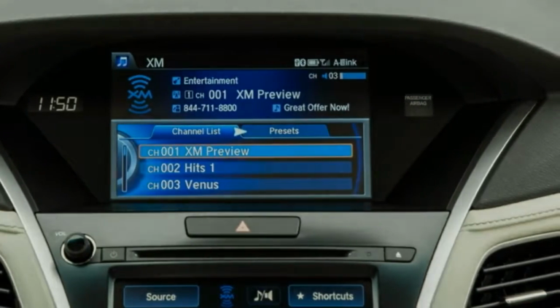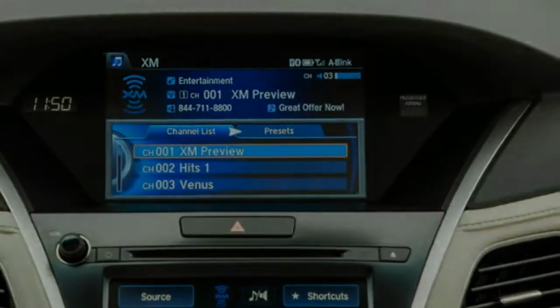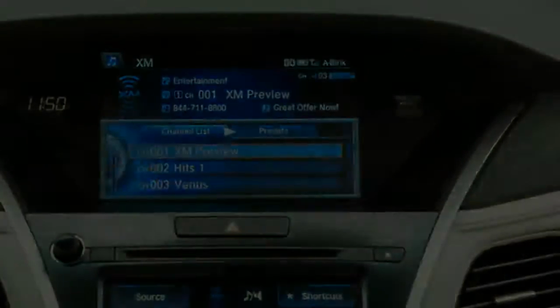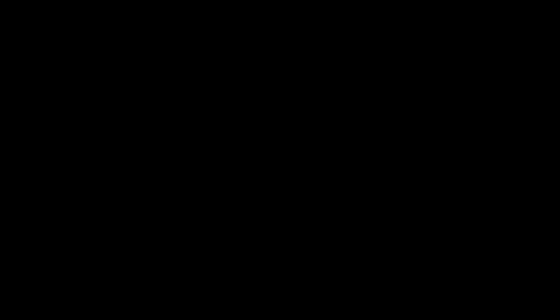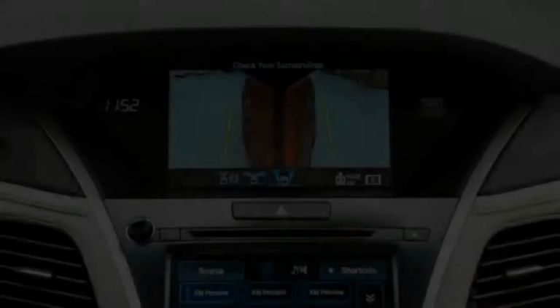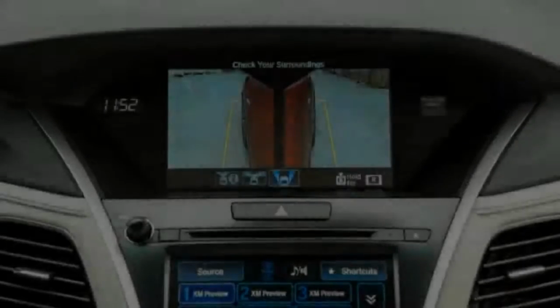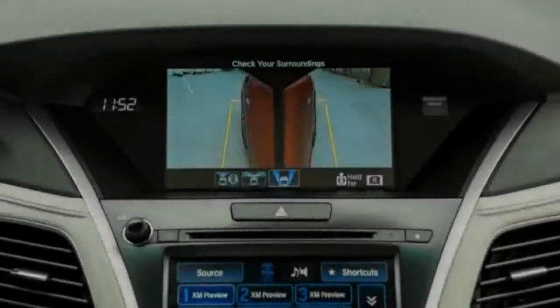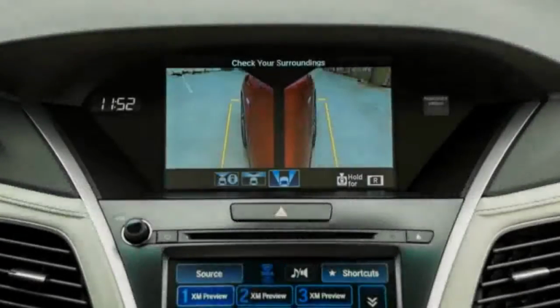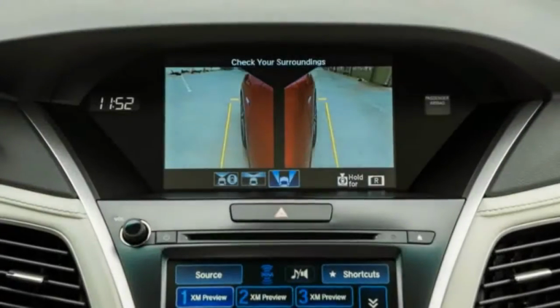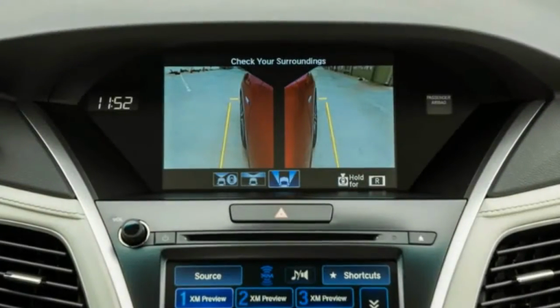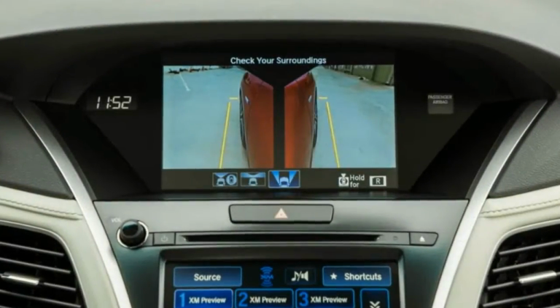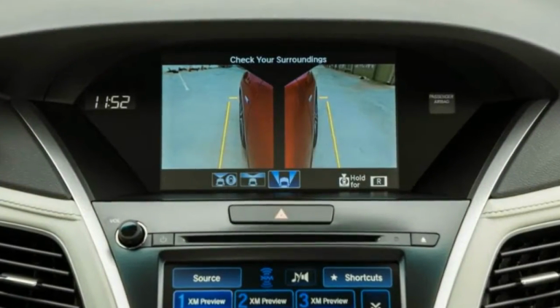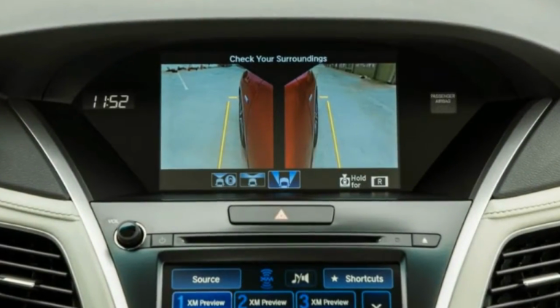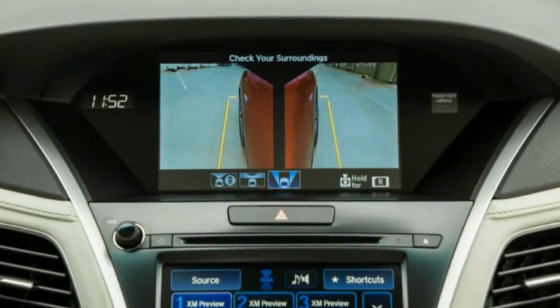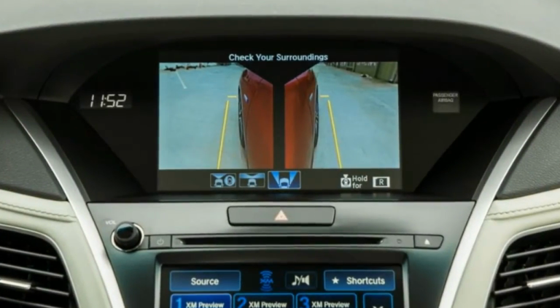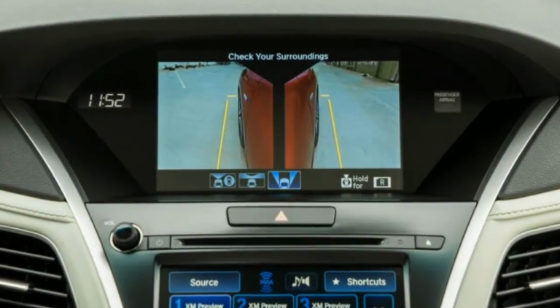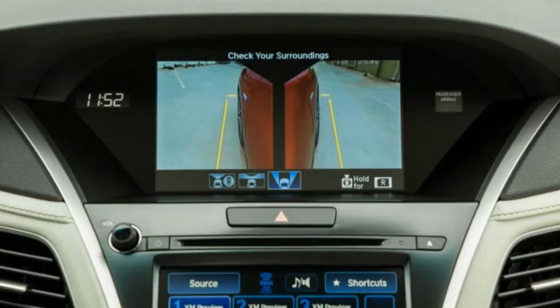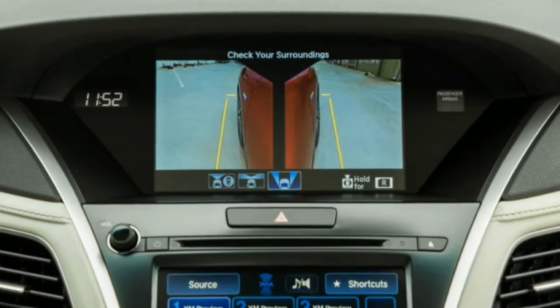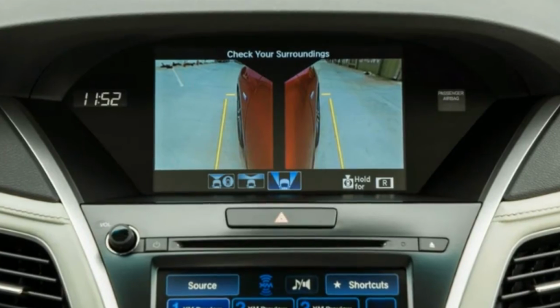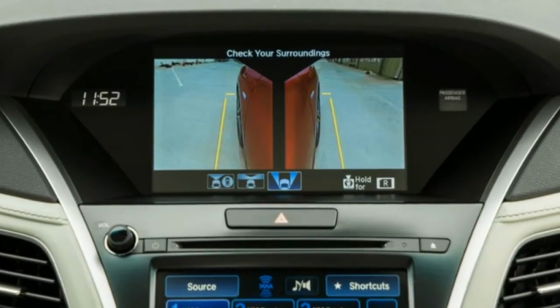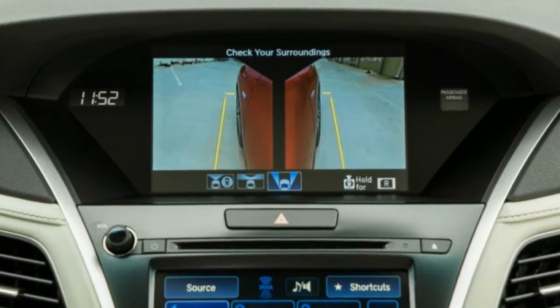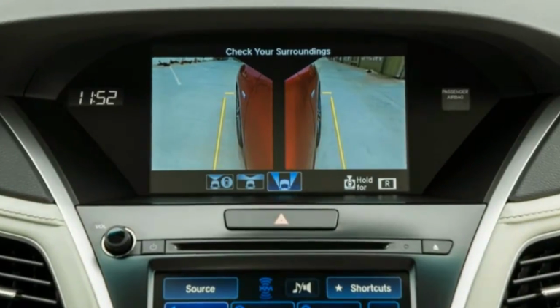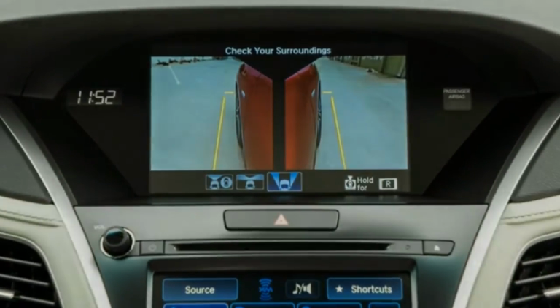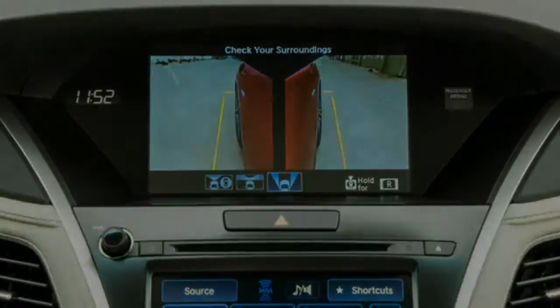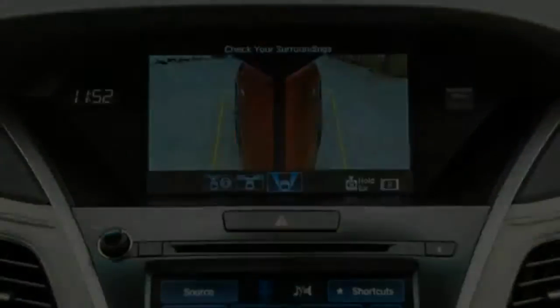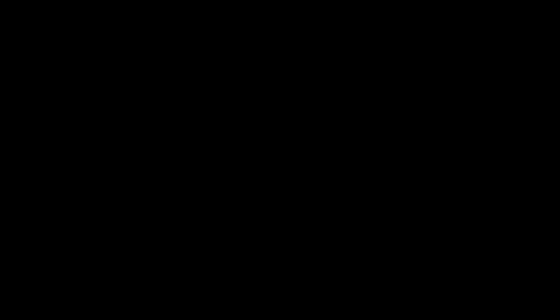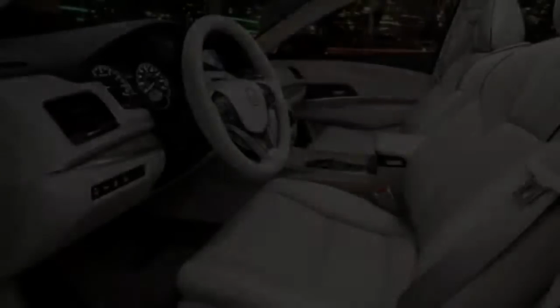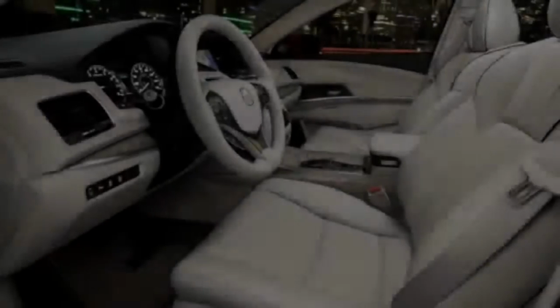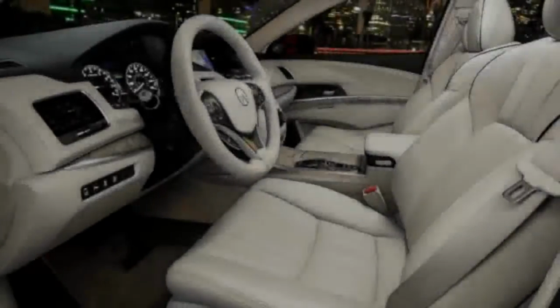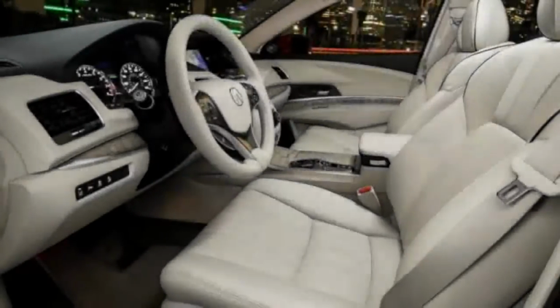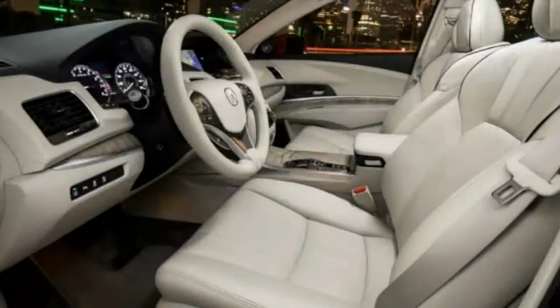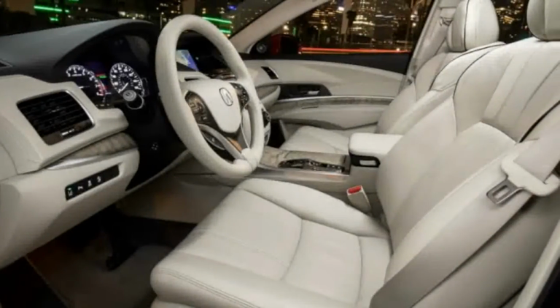4-wheel disc brakes with 4-wheel ABS, front vented discs, brake assist, hill hold control, and electric parking brake.